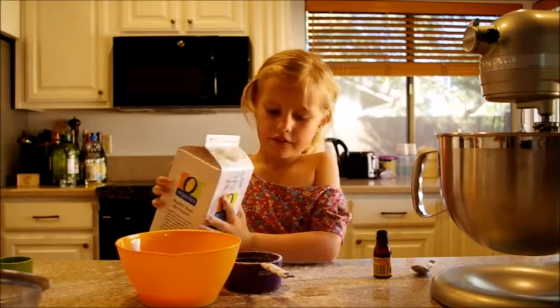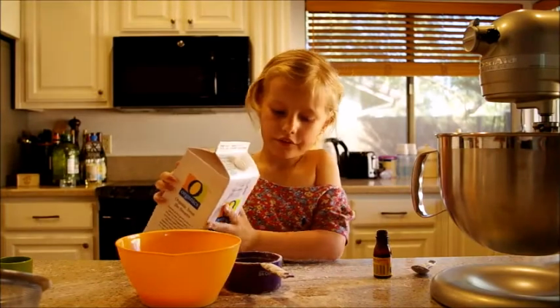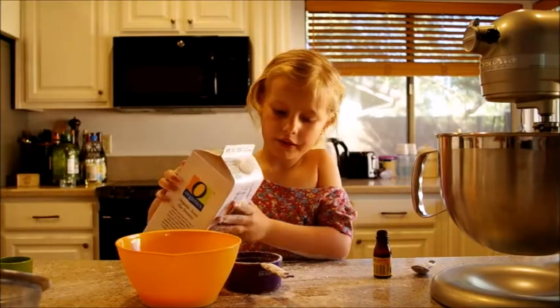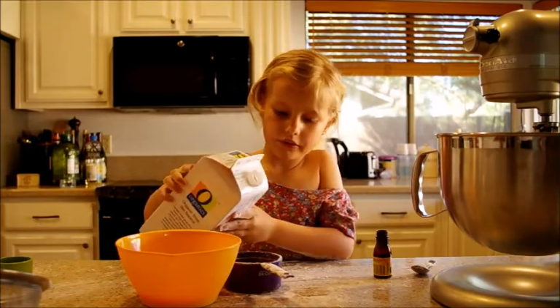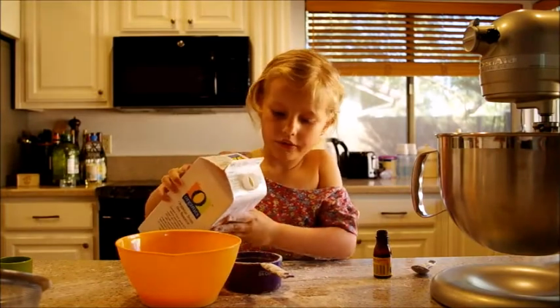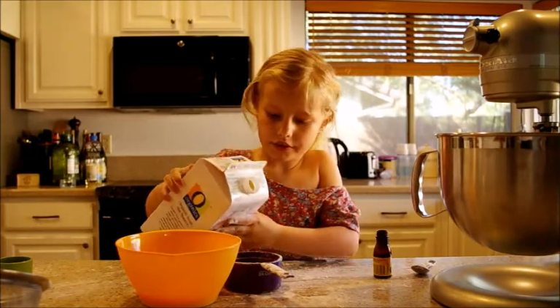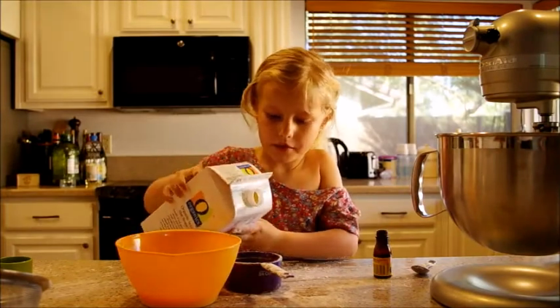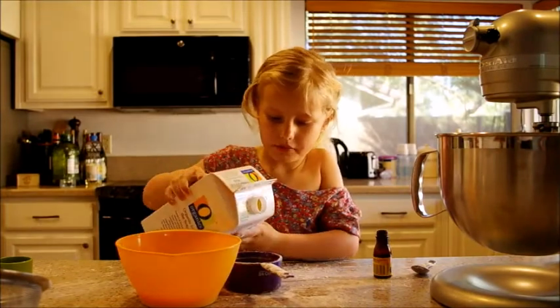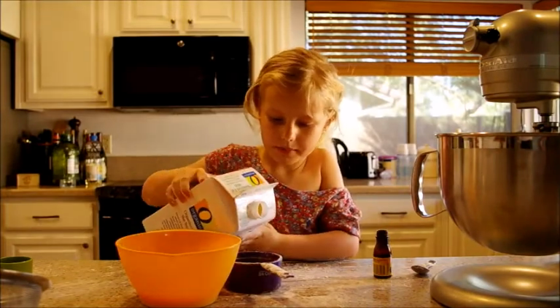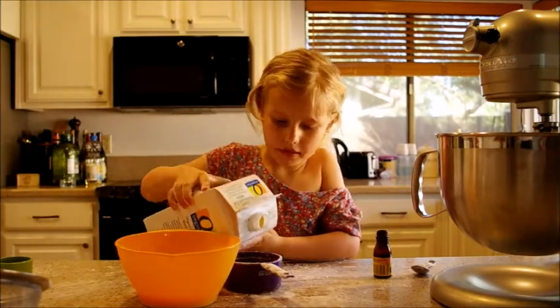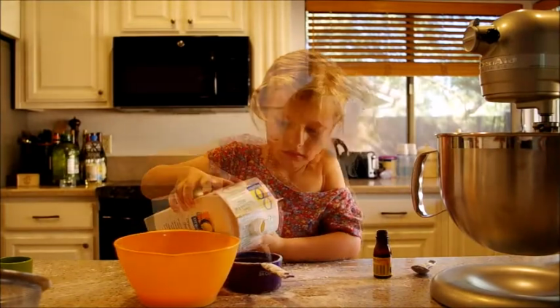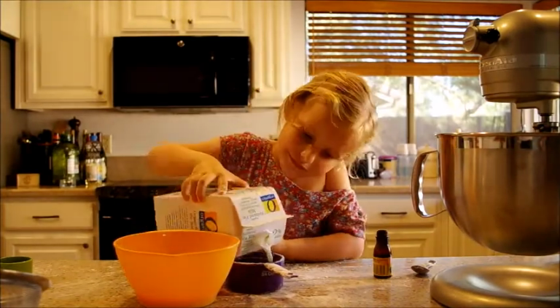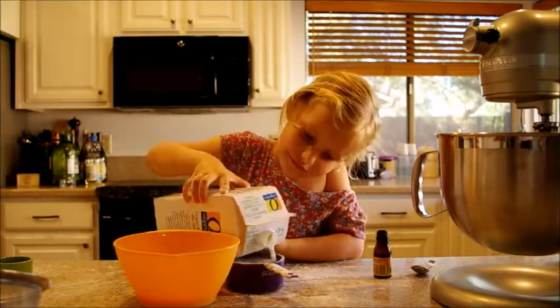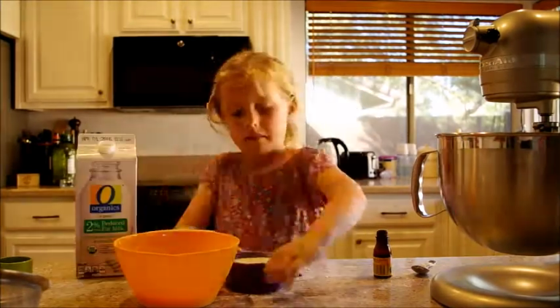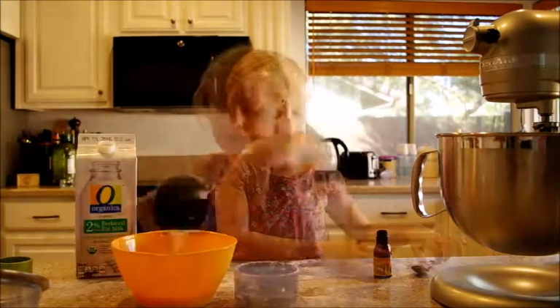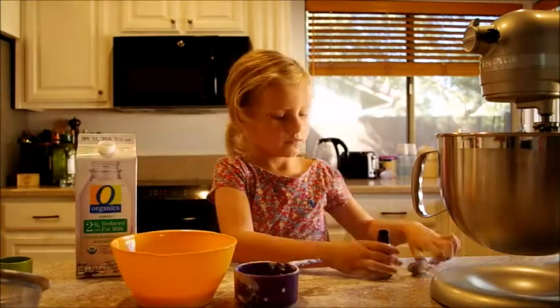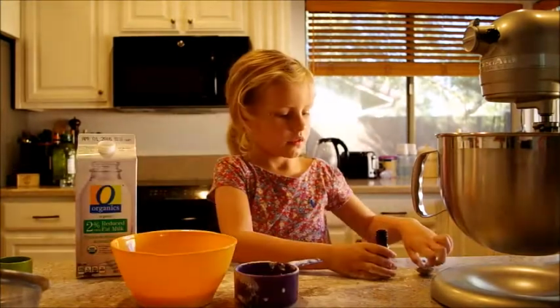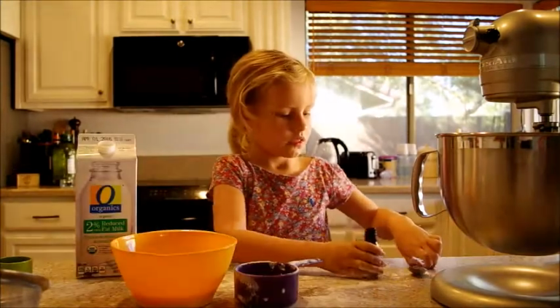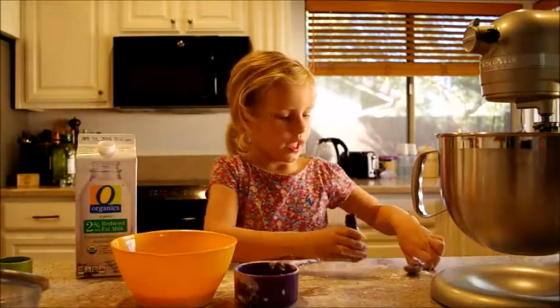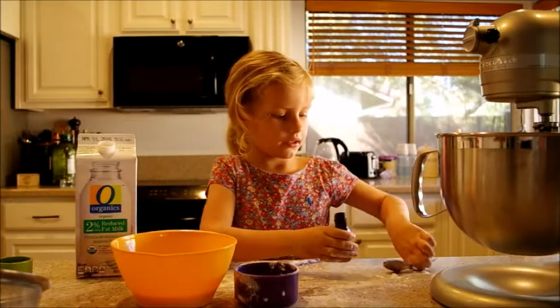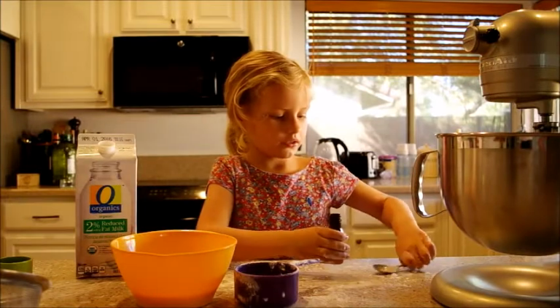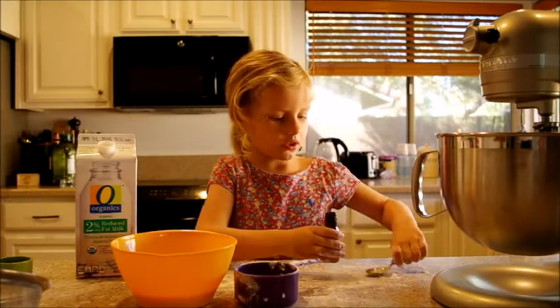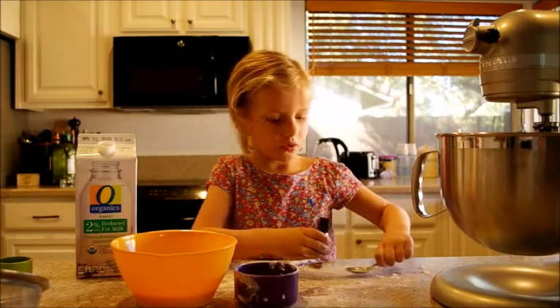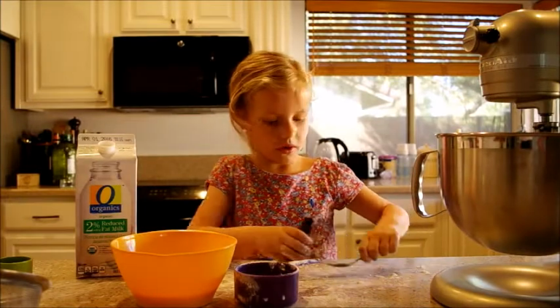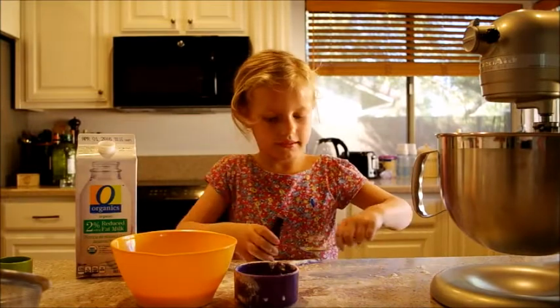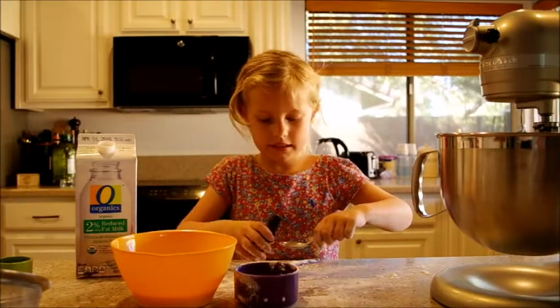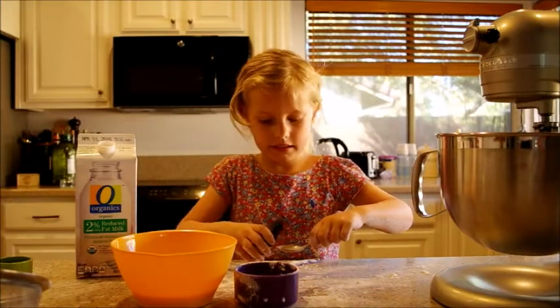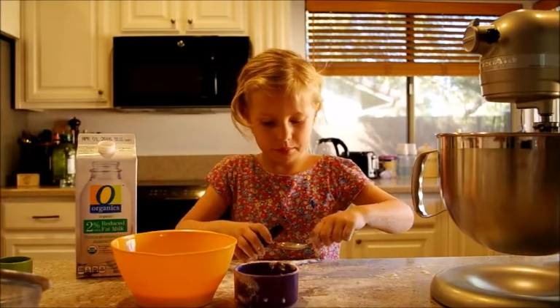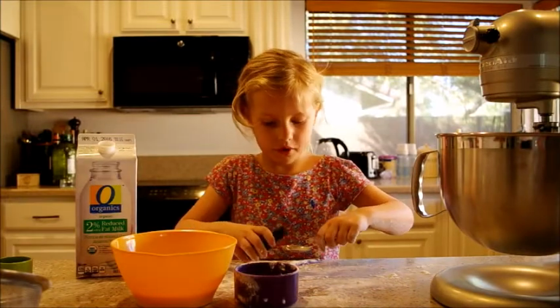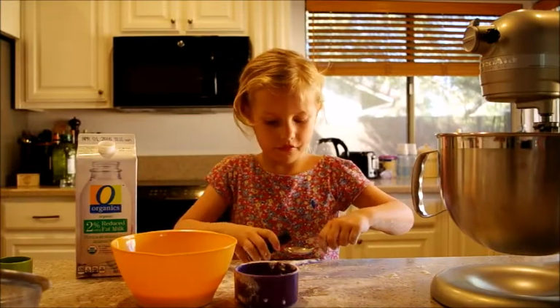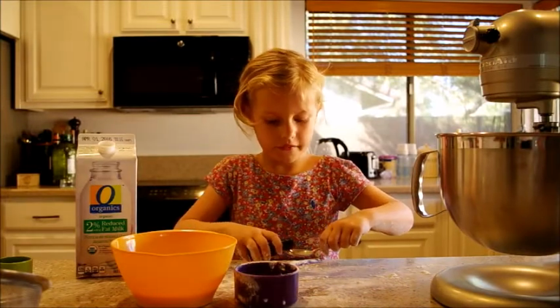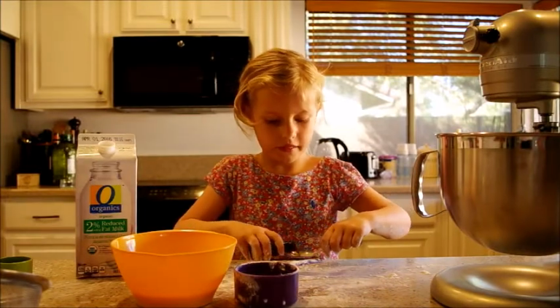Next, three quarters of a cup of milk. Next, one spoon of milk.